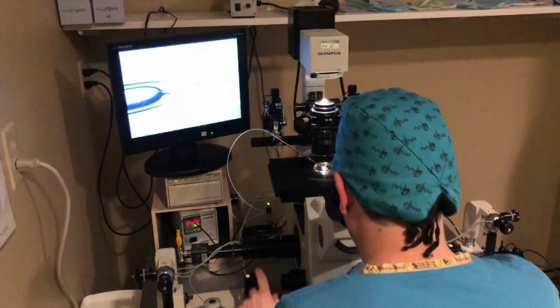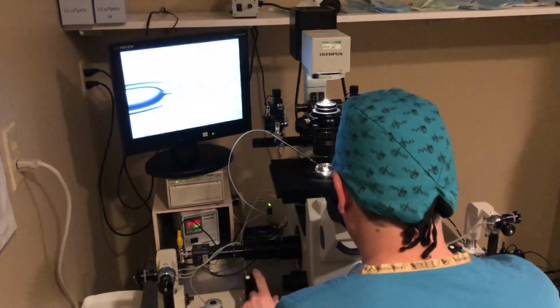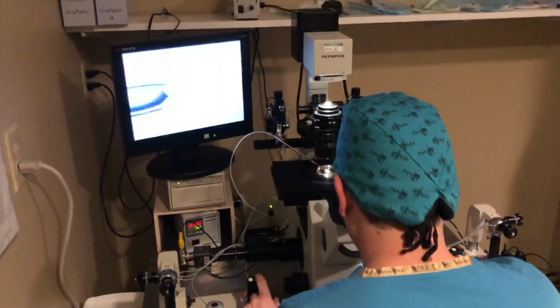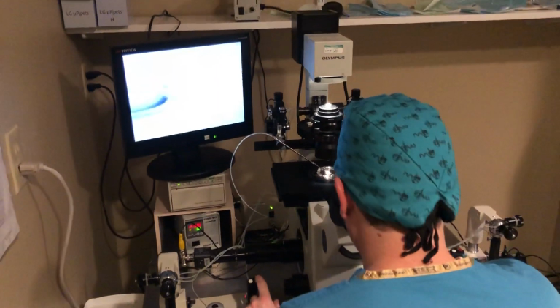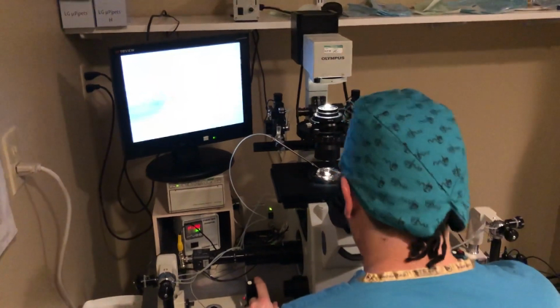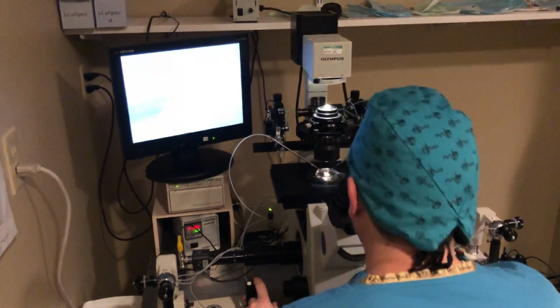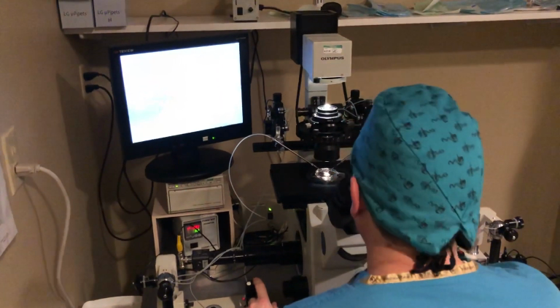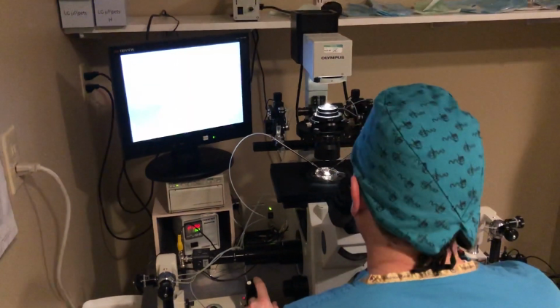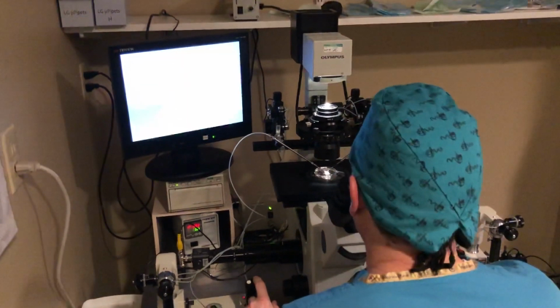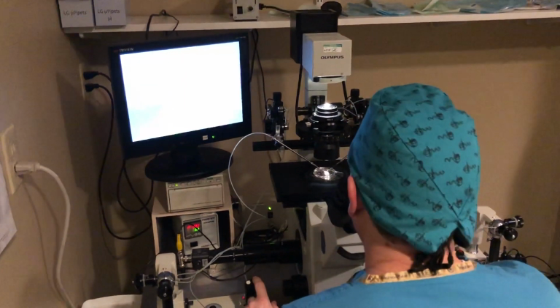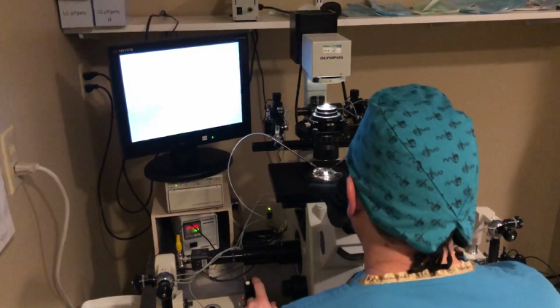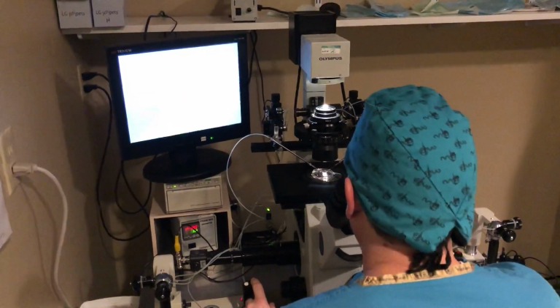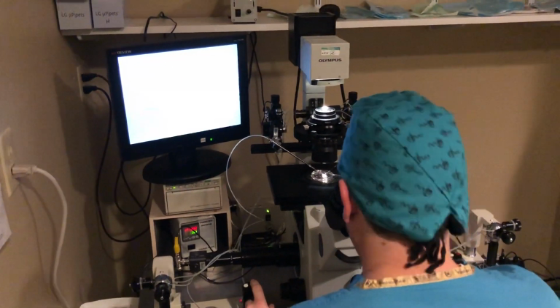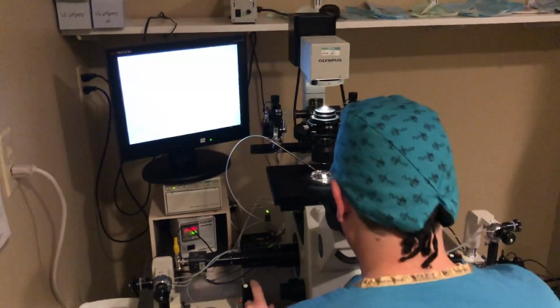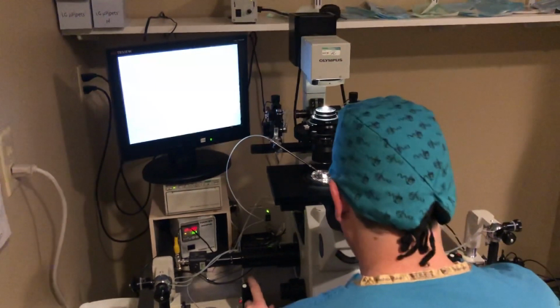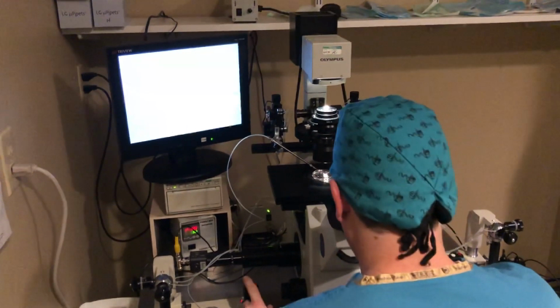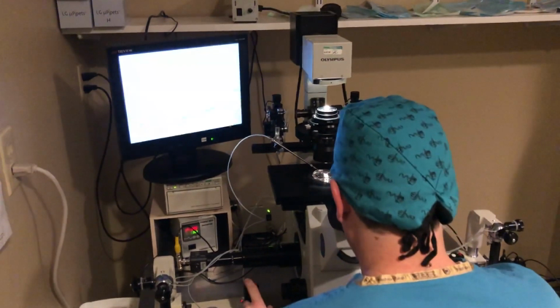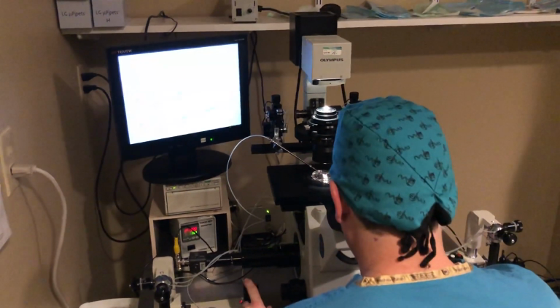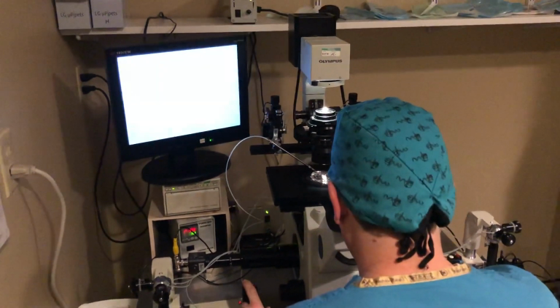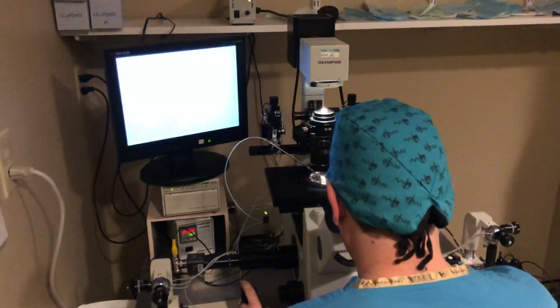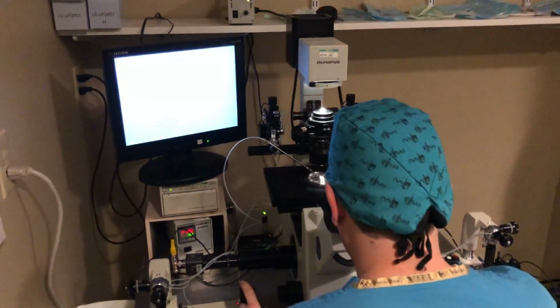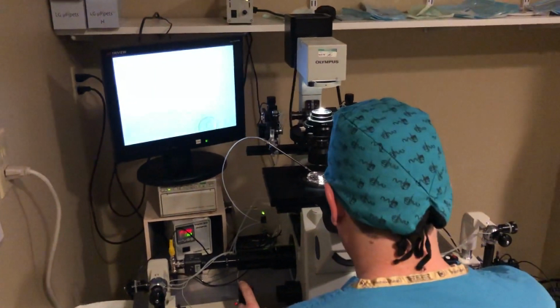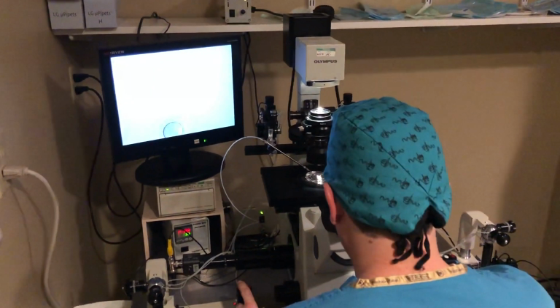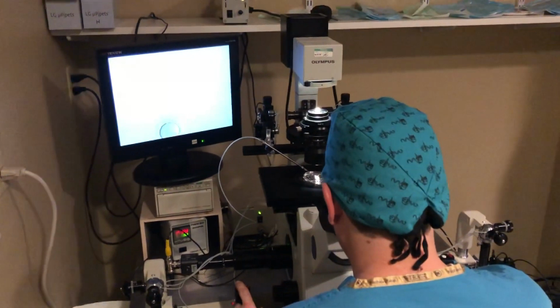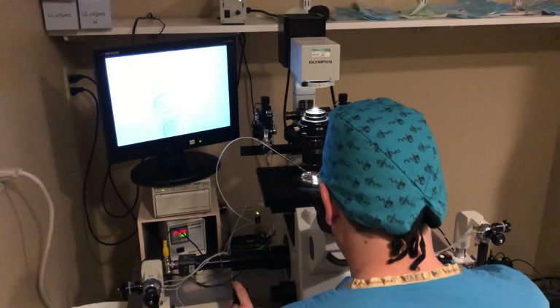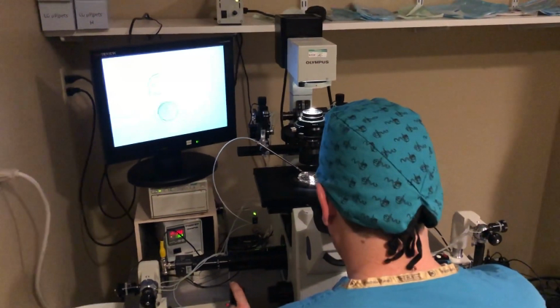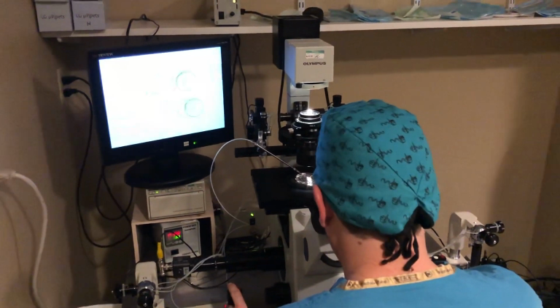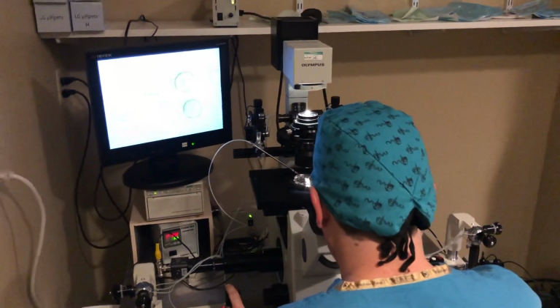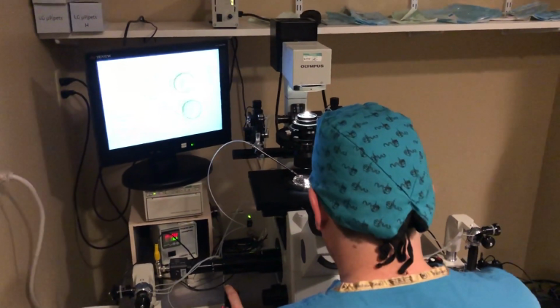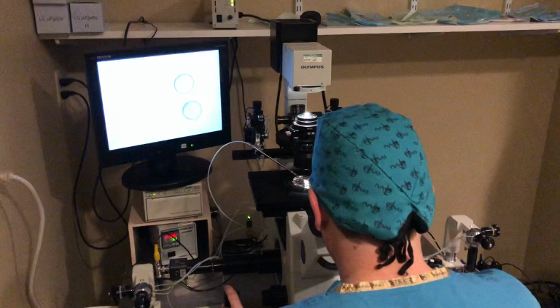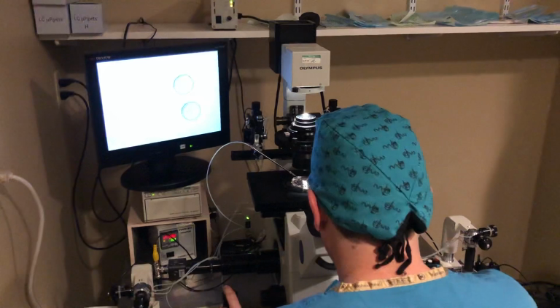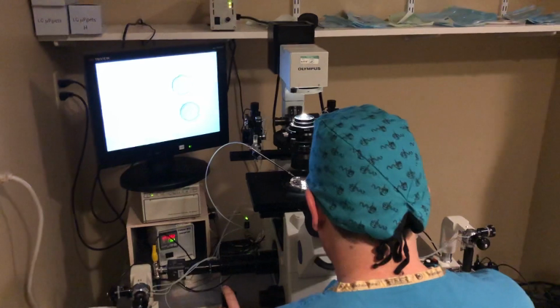I hope you found this interesting. This is Dr. Gil Wilshire, Missouri Fertility, Columbia, Missouri.